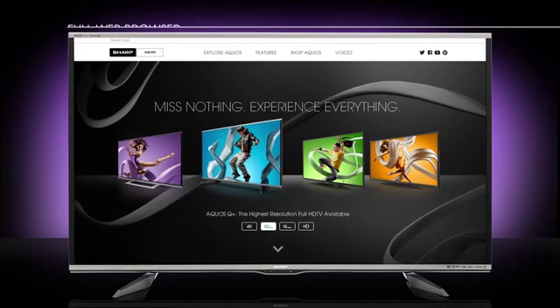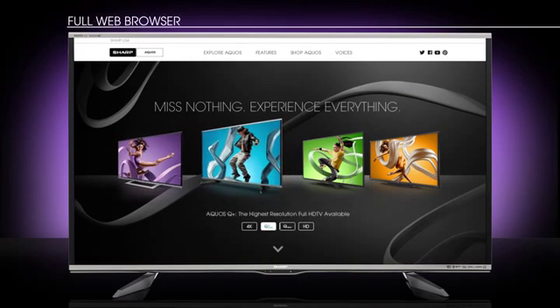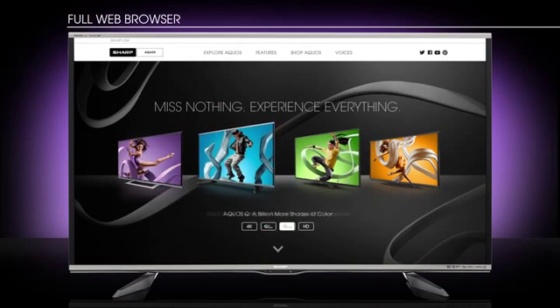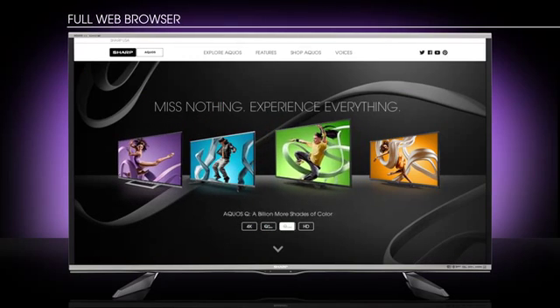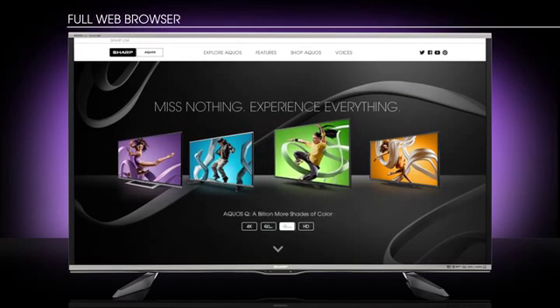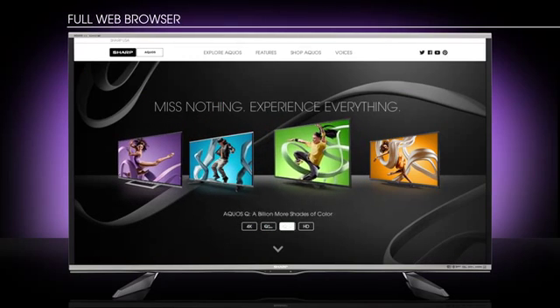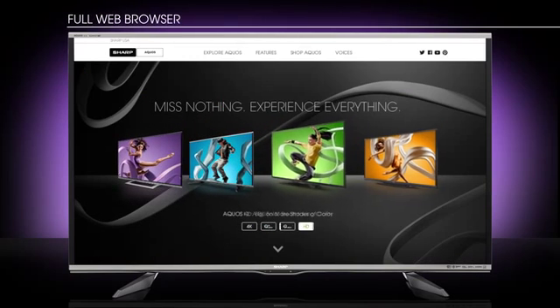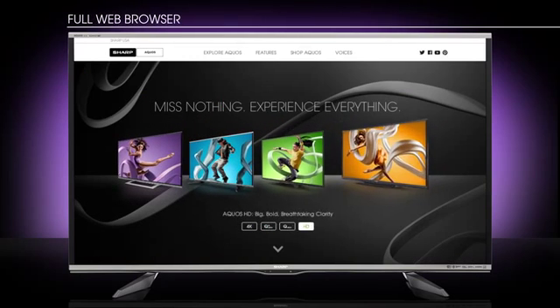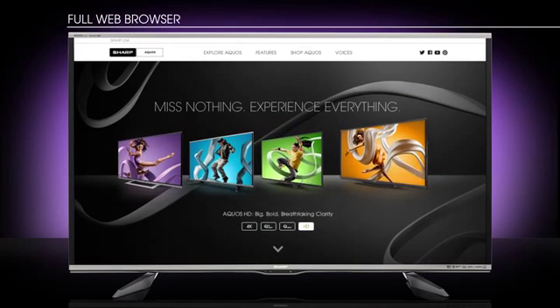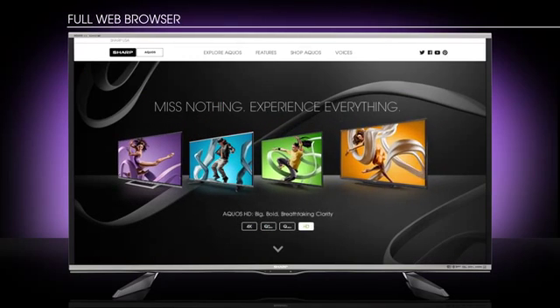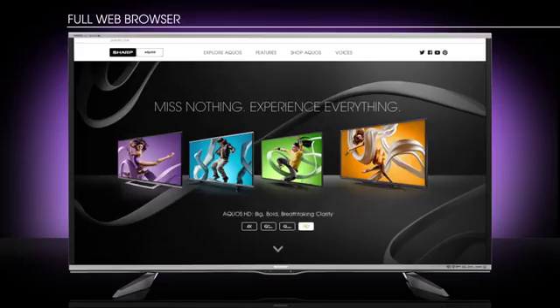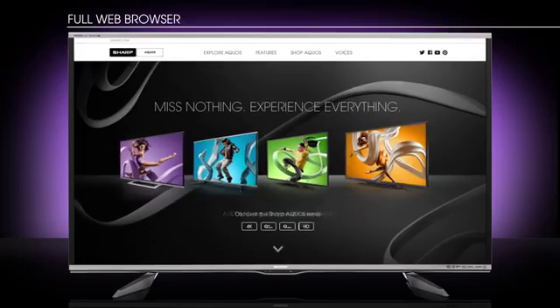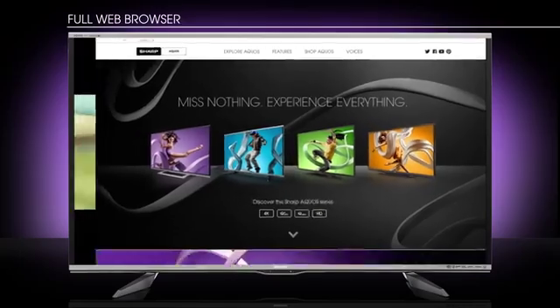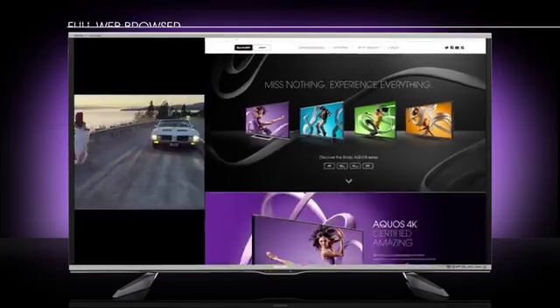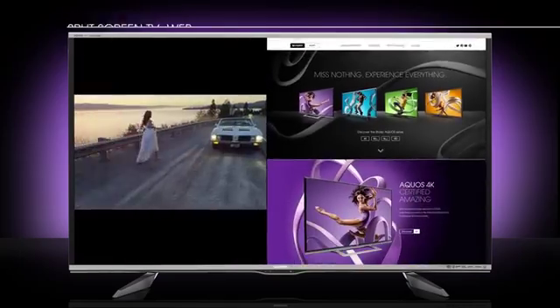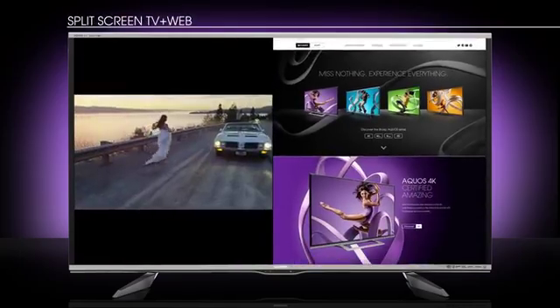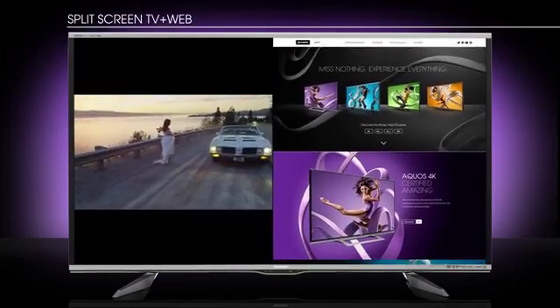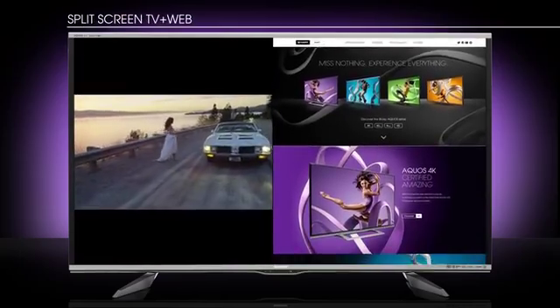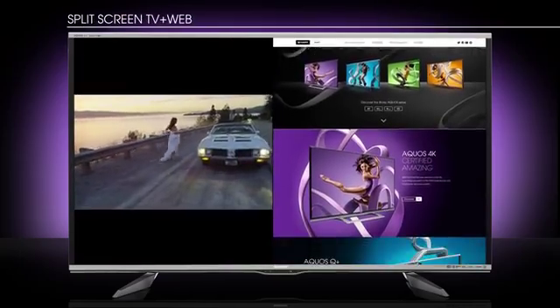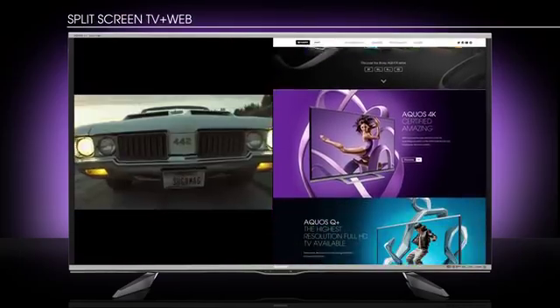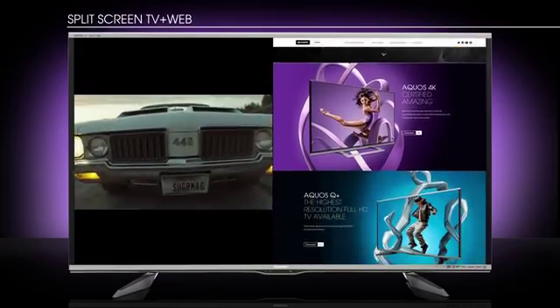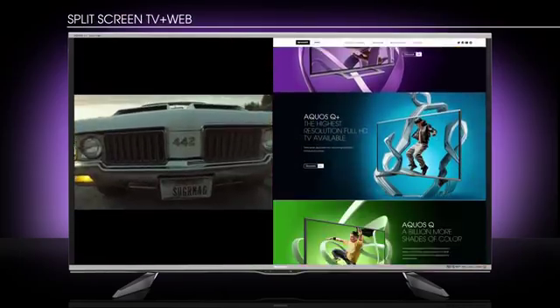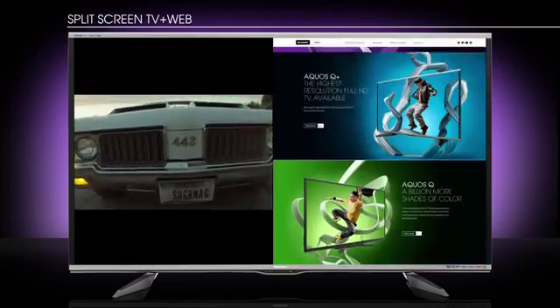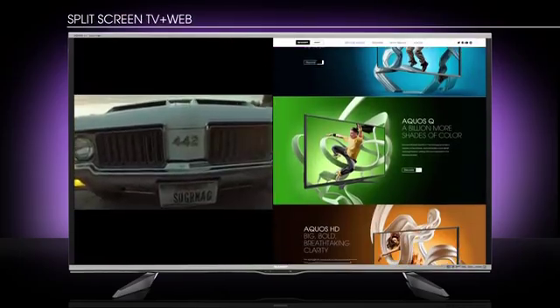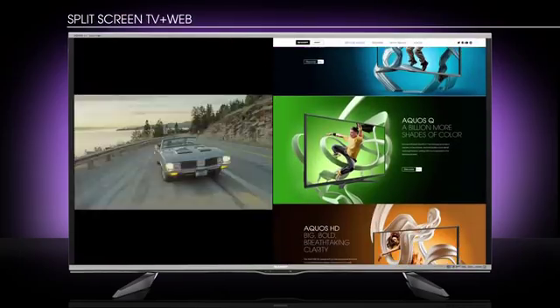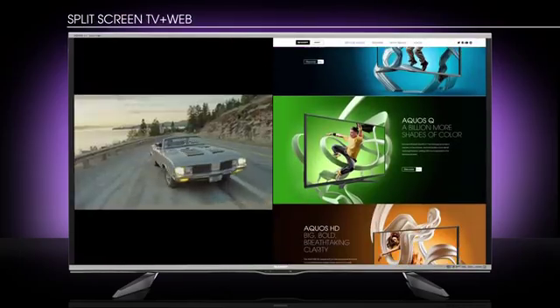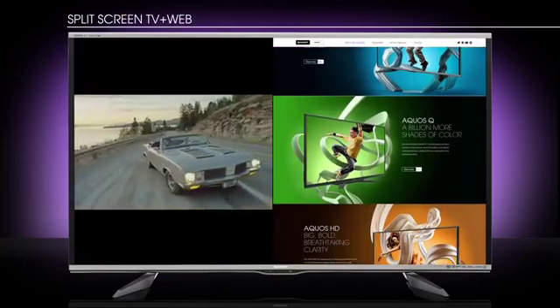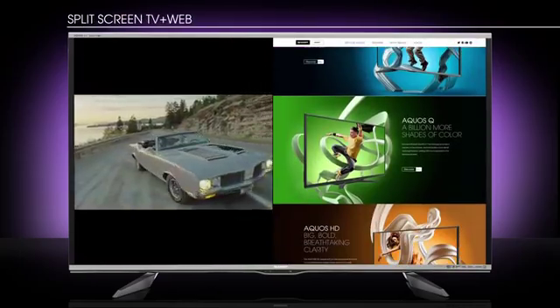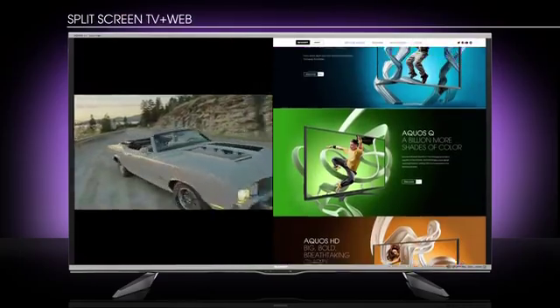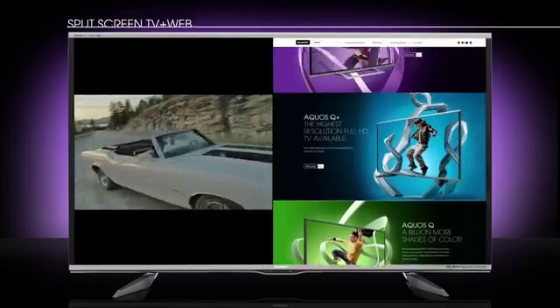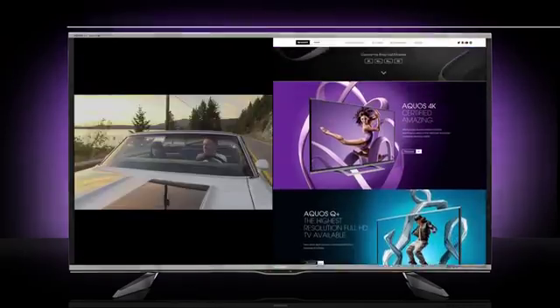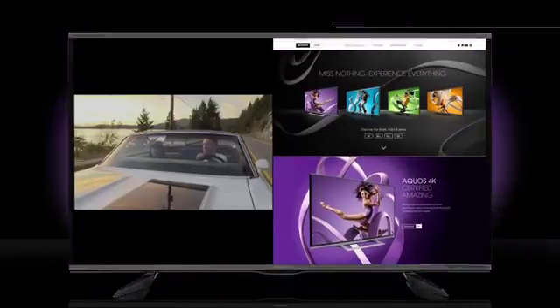Browse the internet on Smart Central's full web browser. And watch live TV while you surf with split screen TV and web.